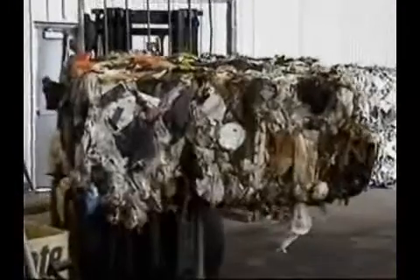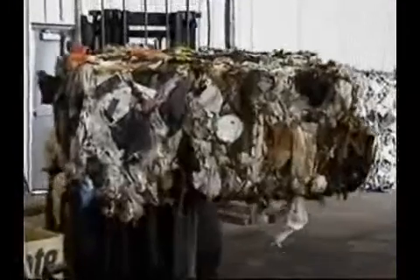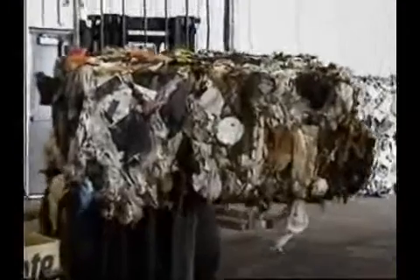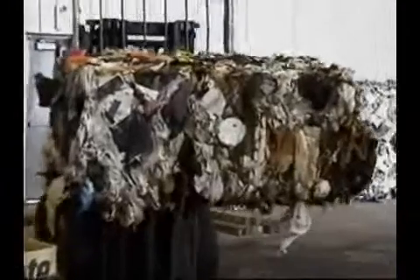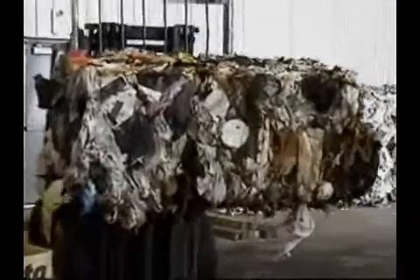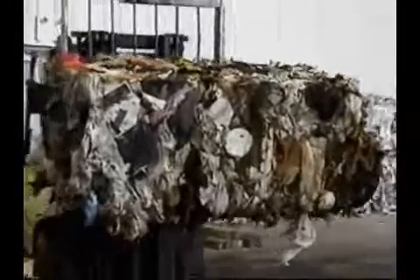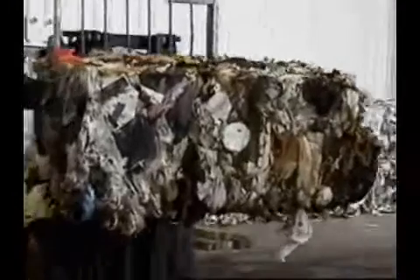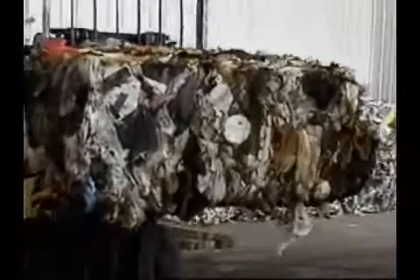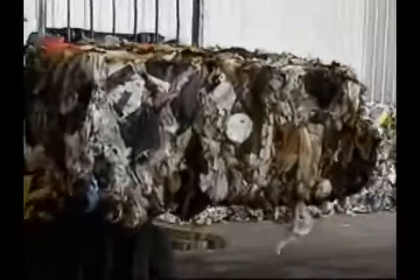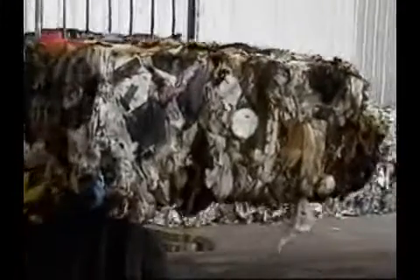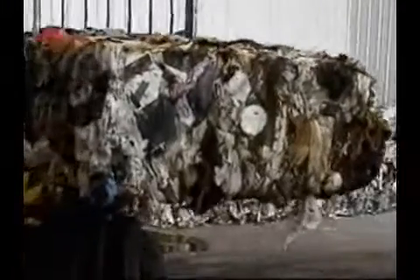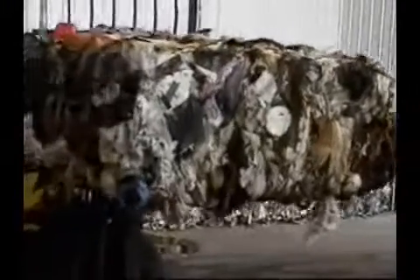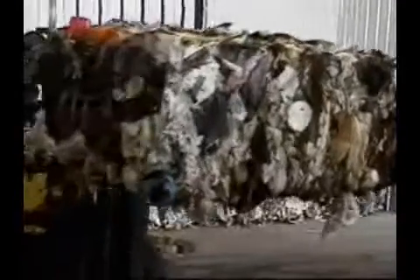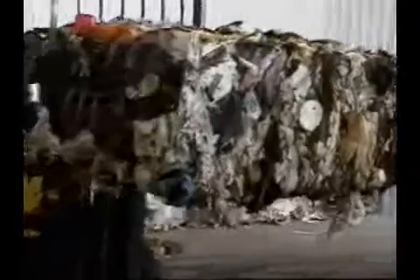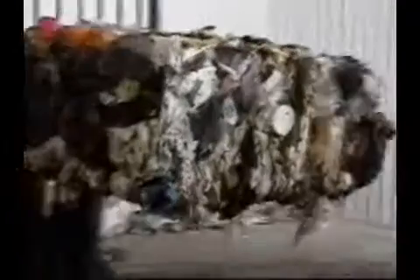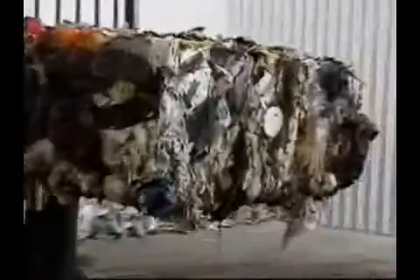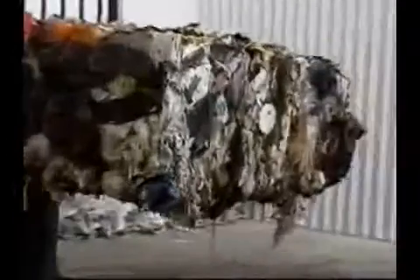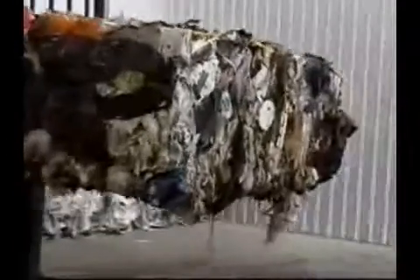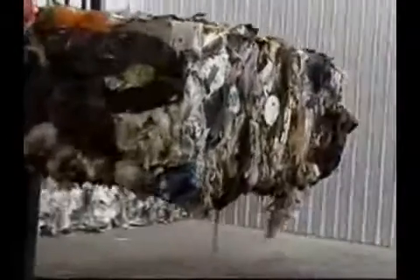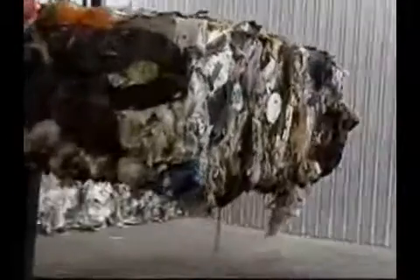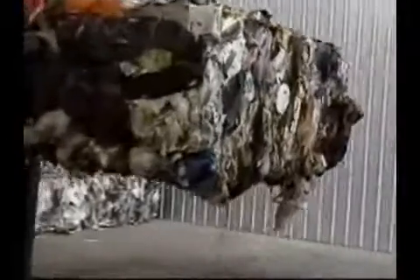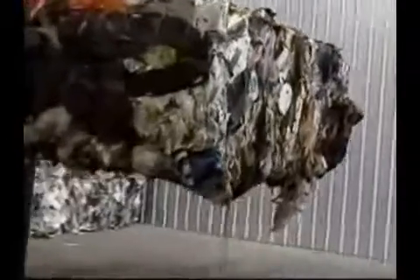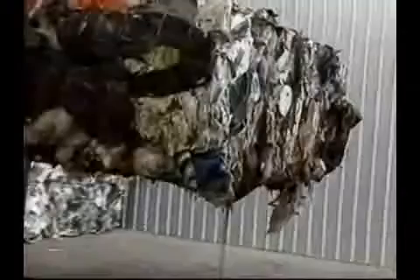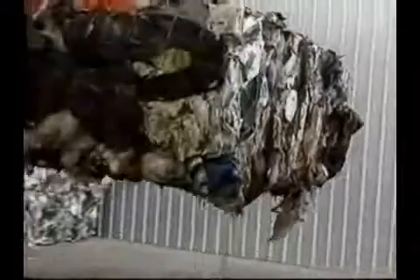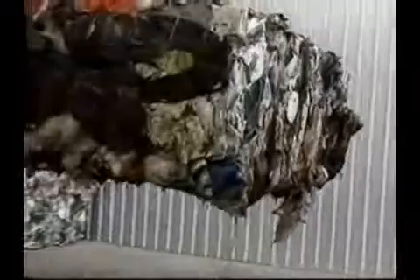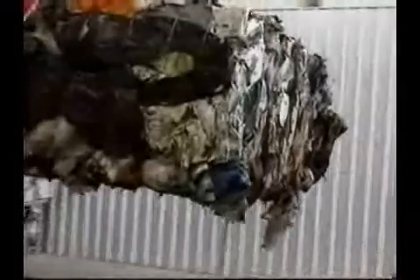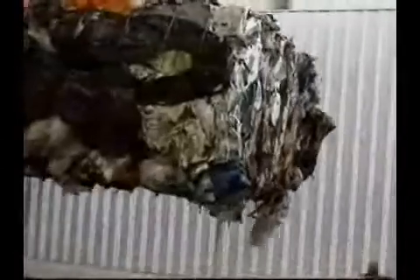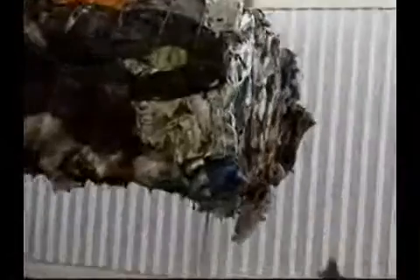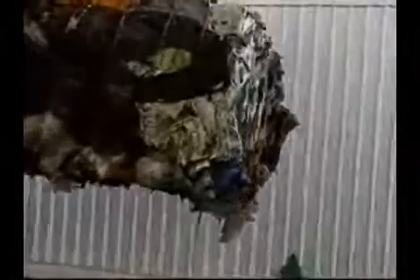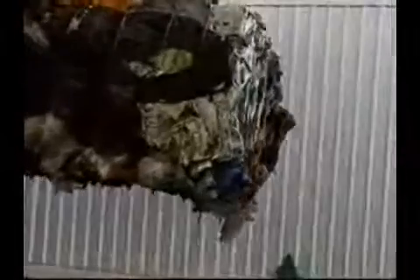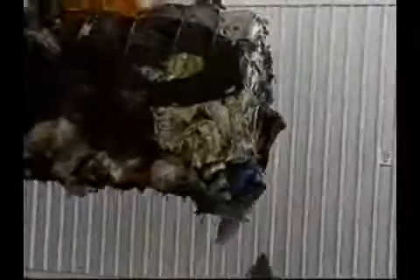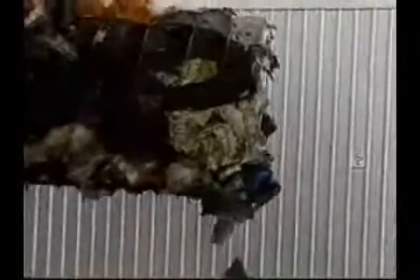Completed 2,000-pound bale of garbage, loading onto the truck to the left.